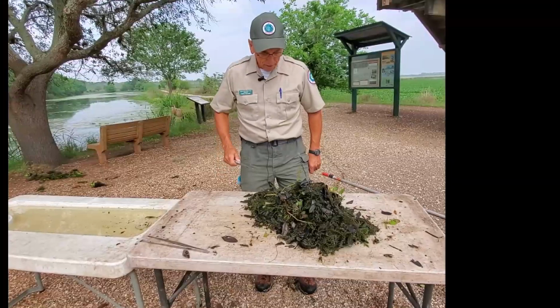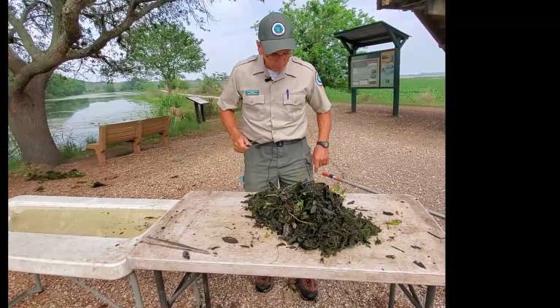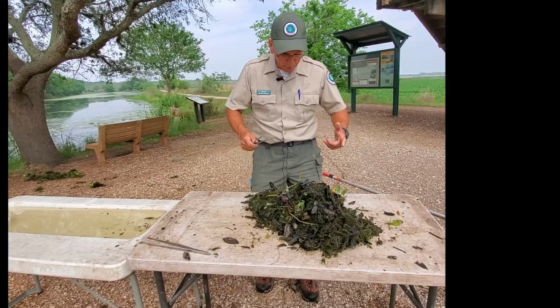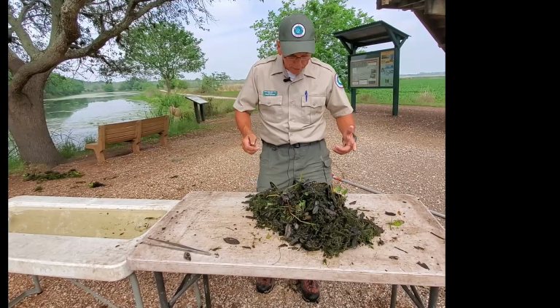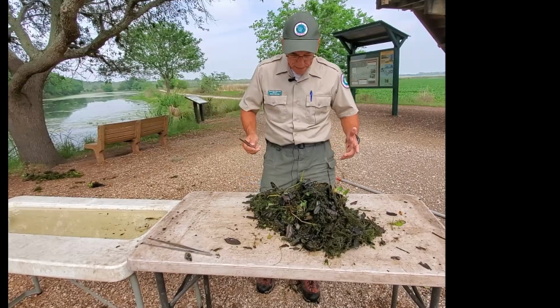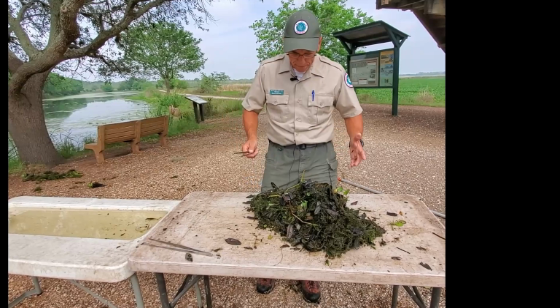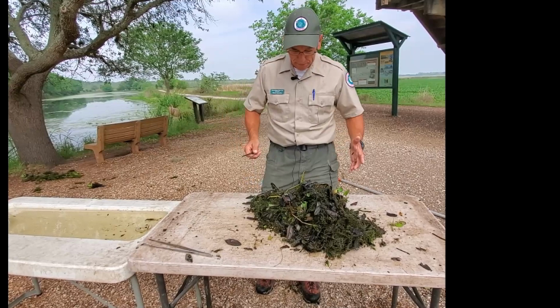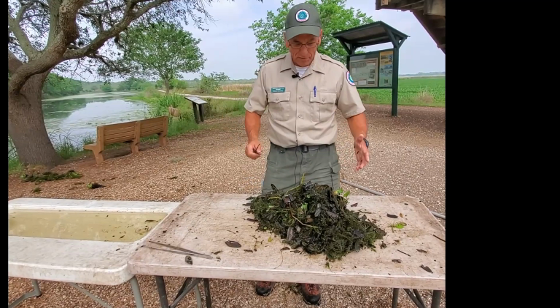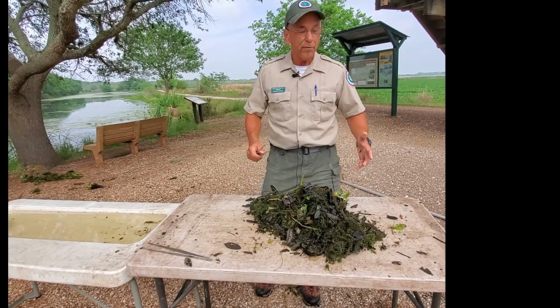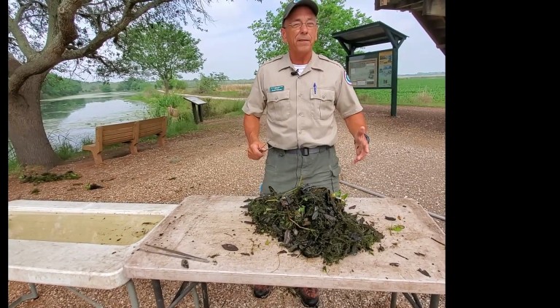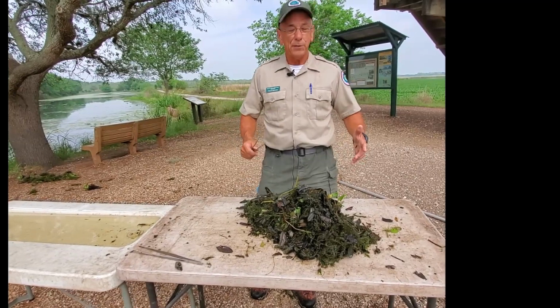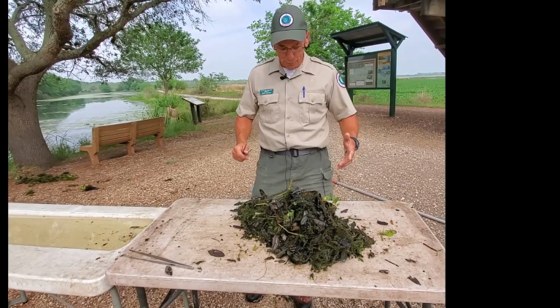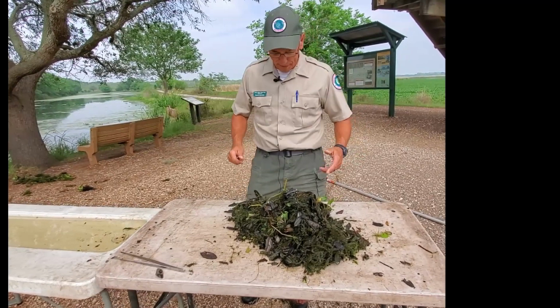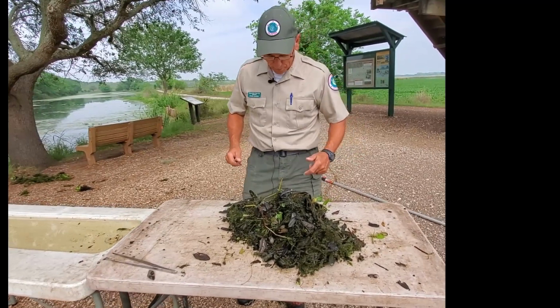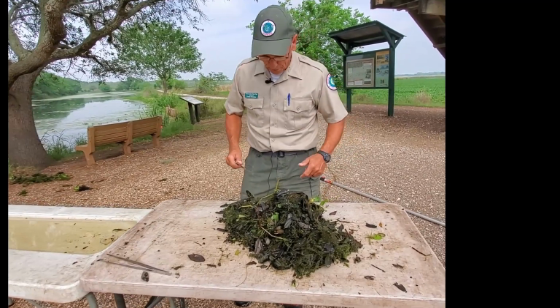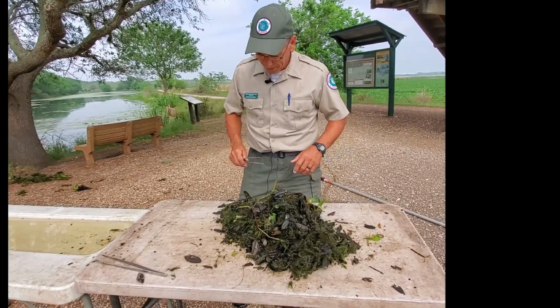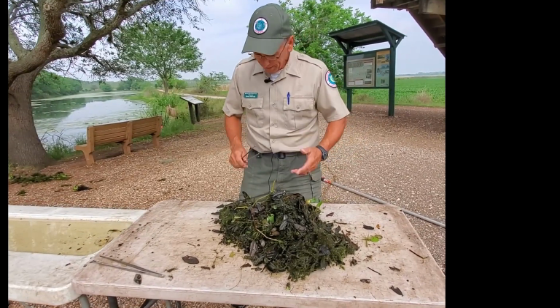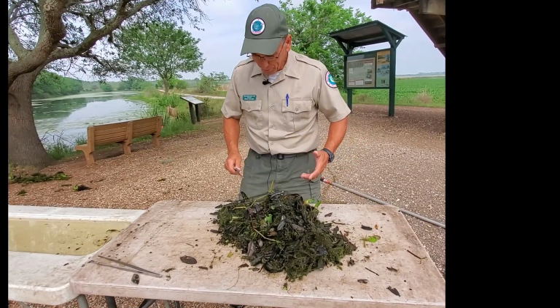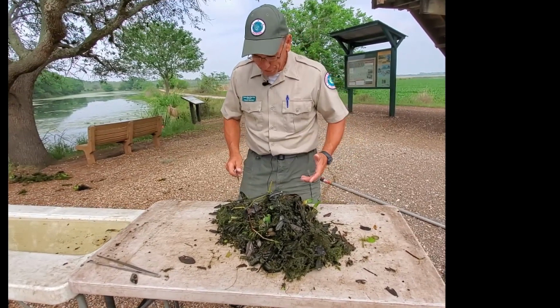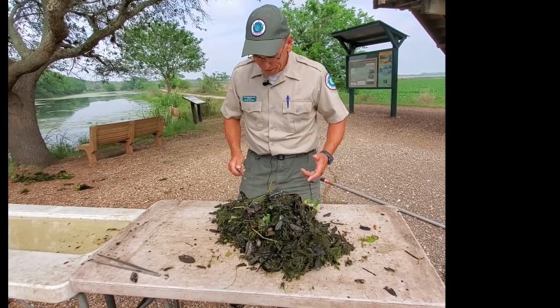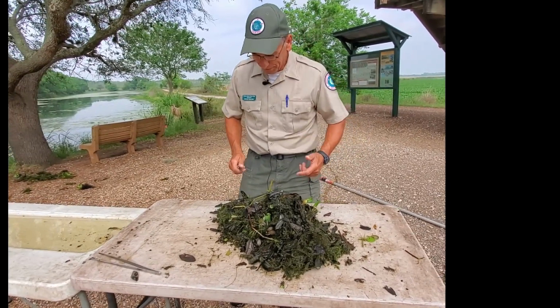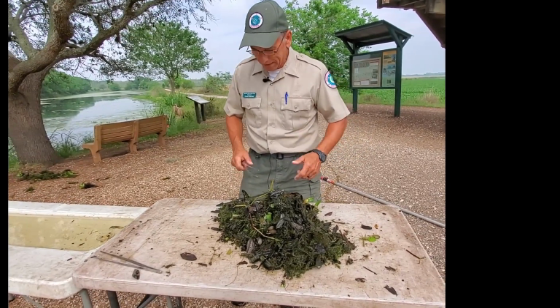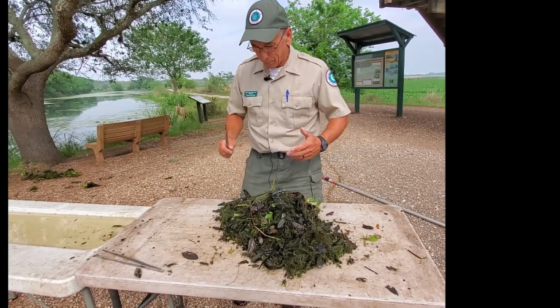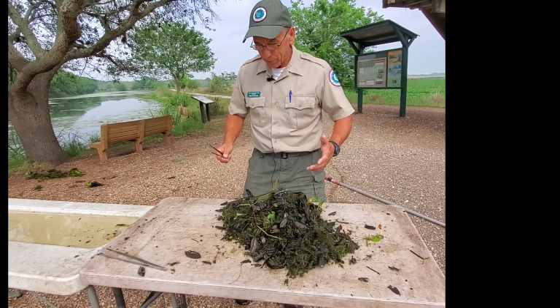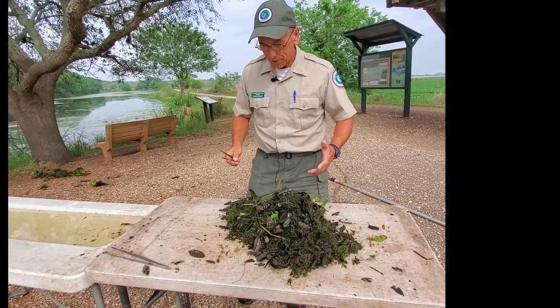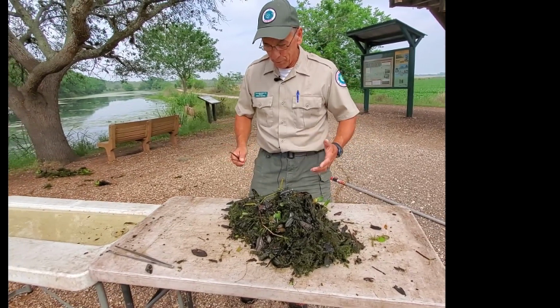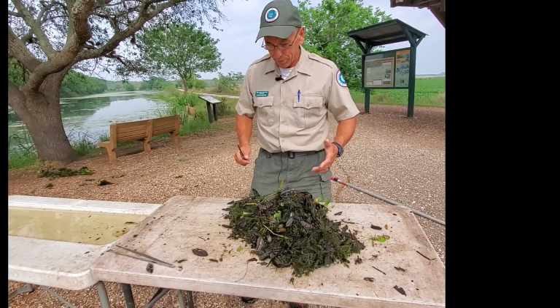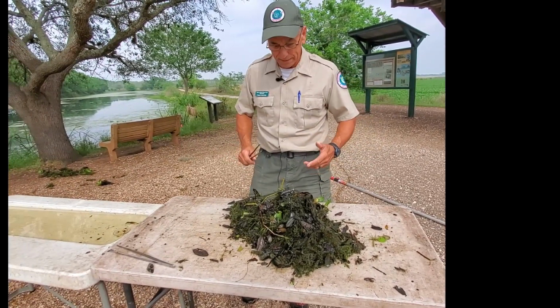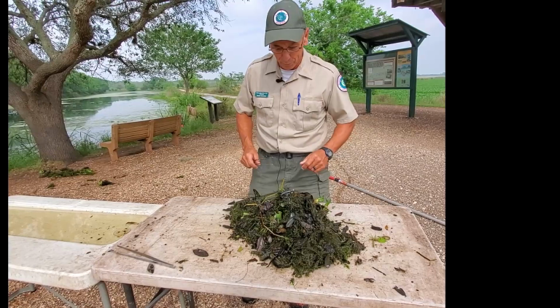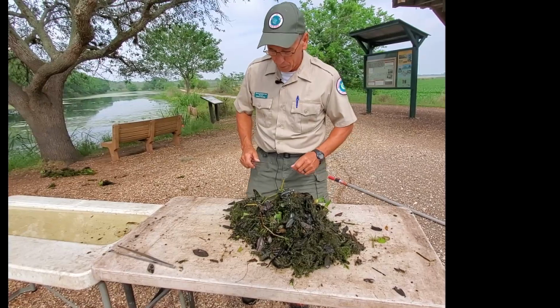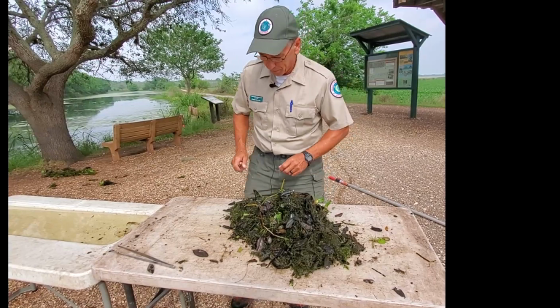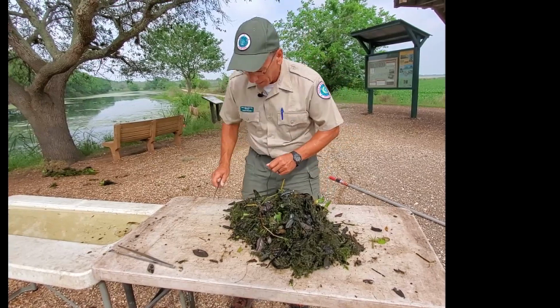Okay, we've got one net full of stuff here that we scooped out of the pond. We just set it on the table and we'll start going through it to see what we can find.